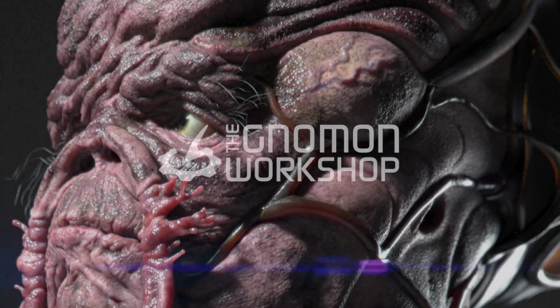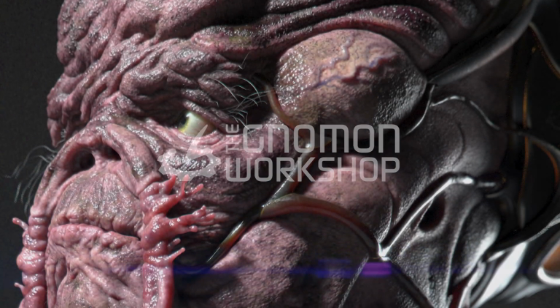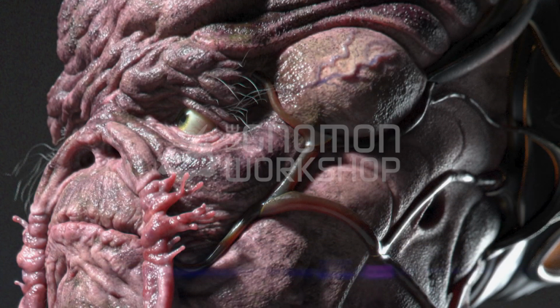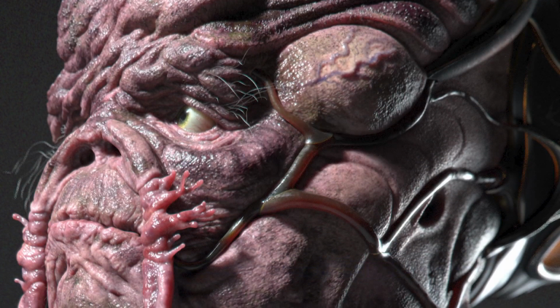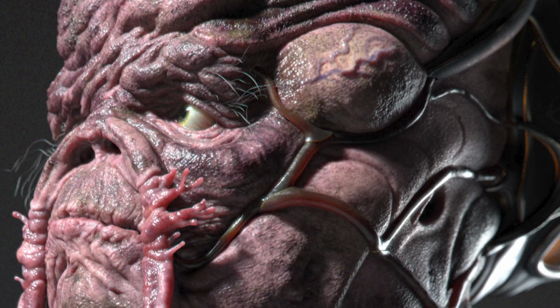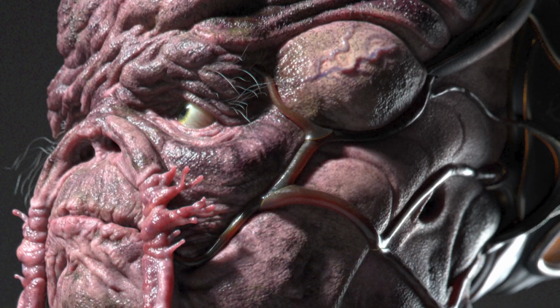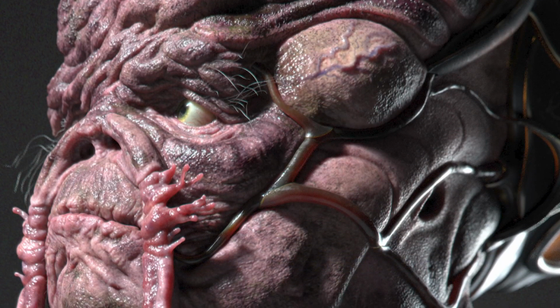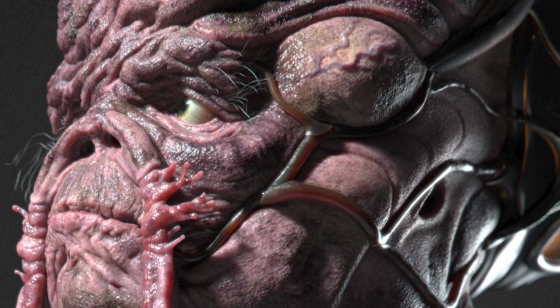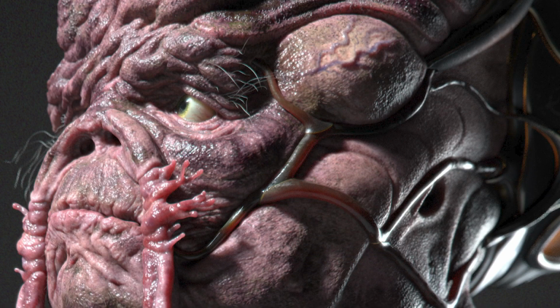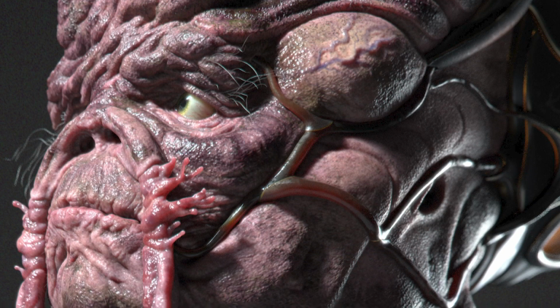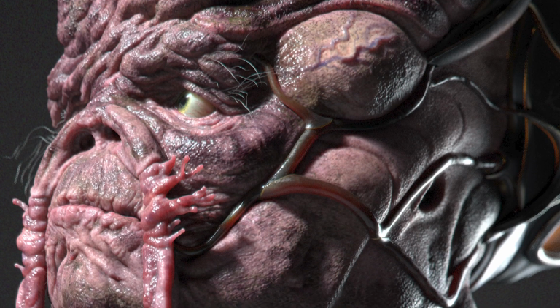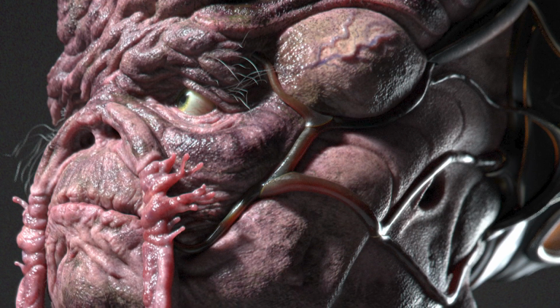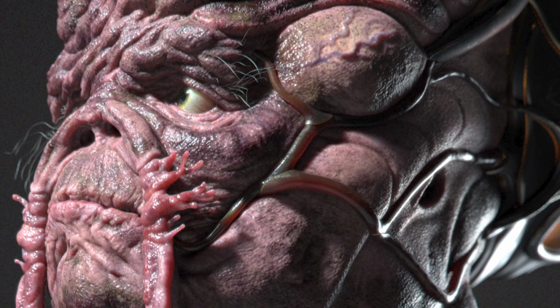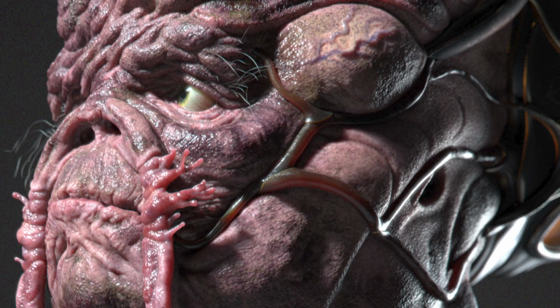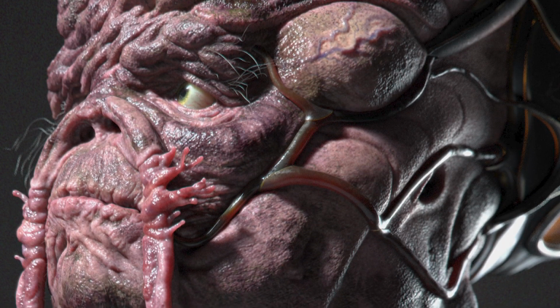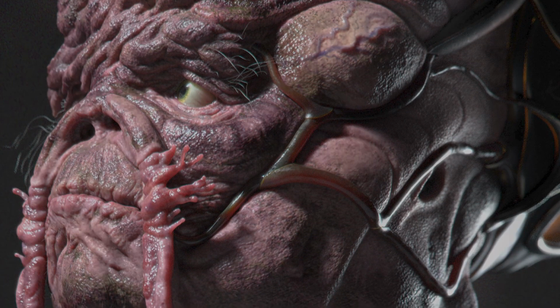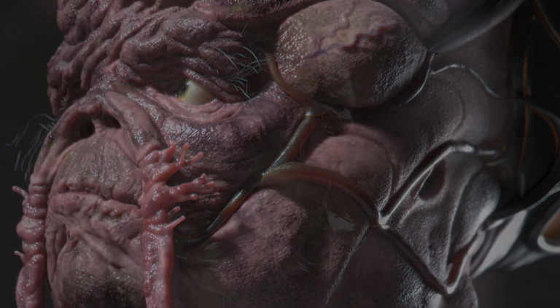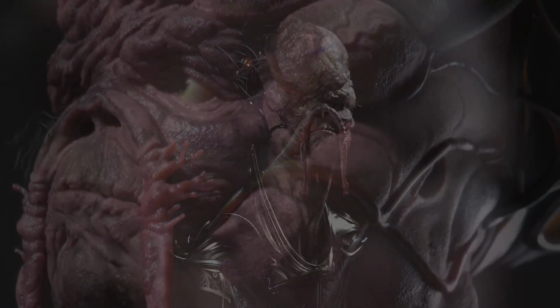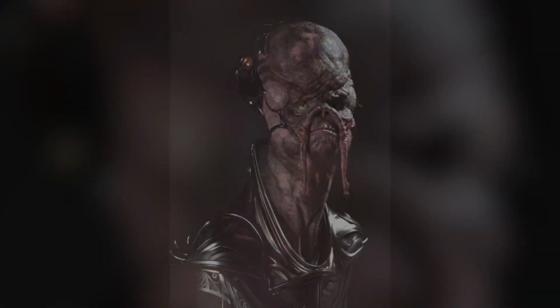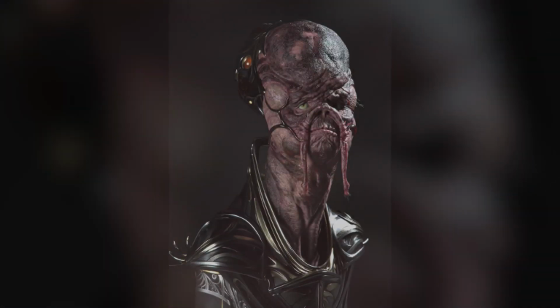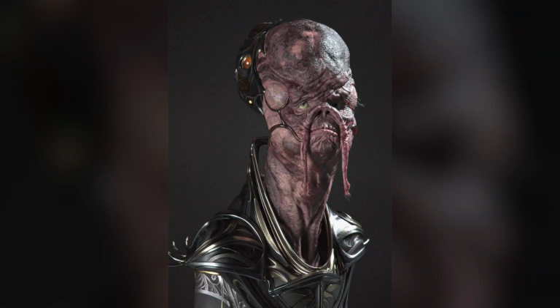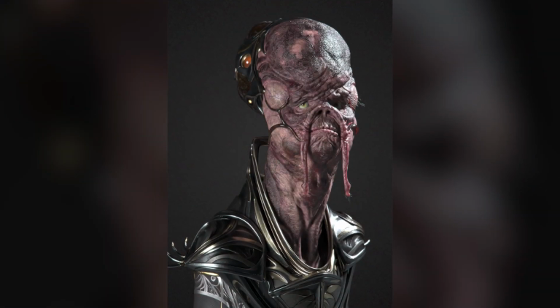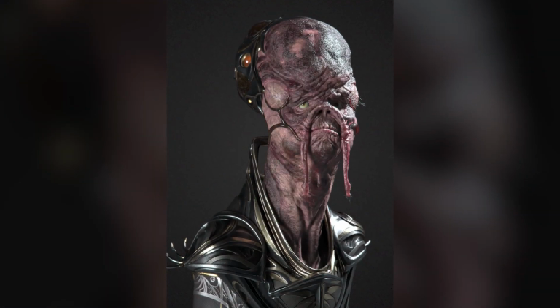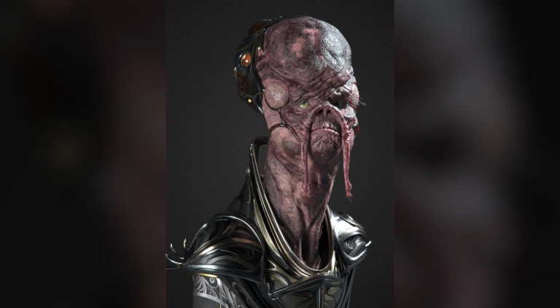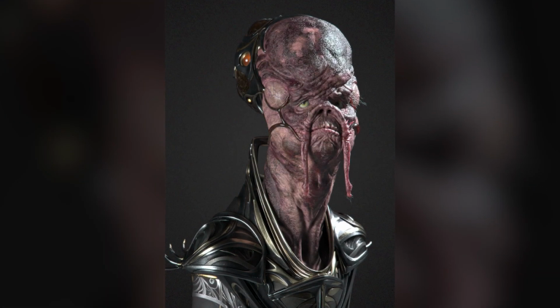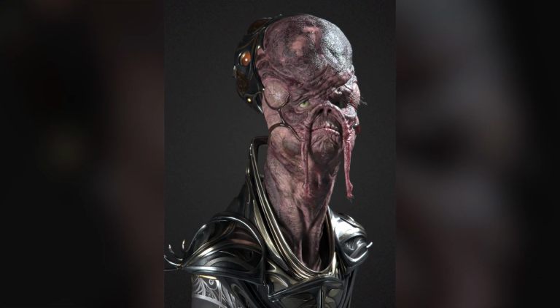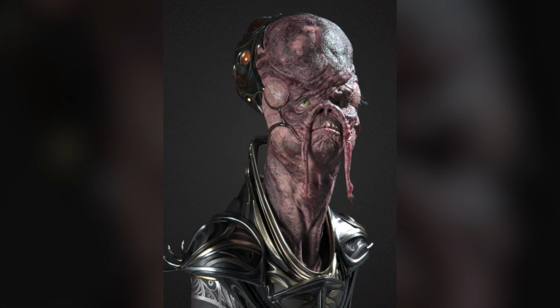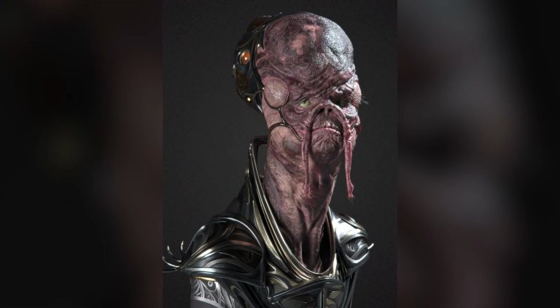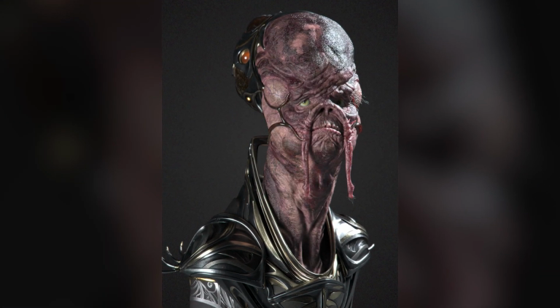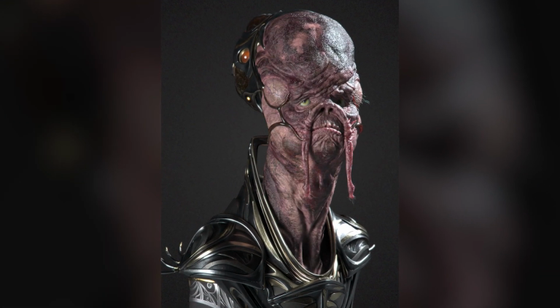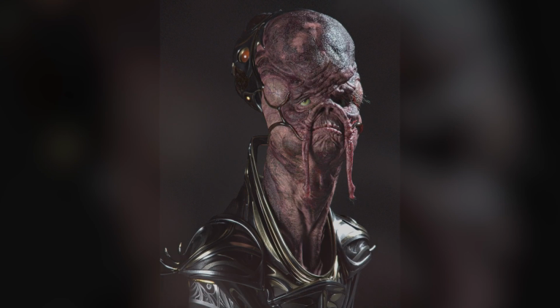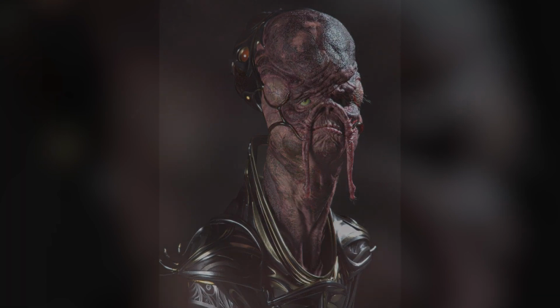Hi, my name is Pascal Rimbaud. I am a Lead 3D Modeler at WetaFX and I'm very excited to share this workshop with you all.